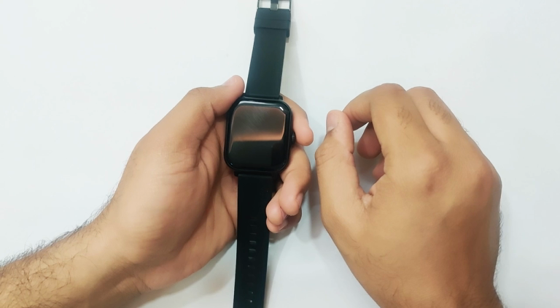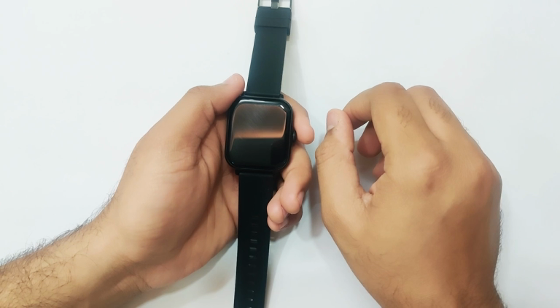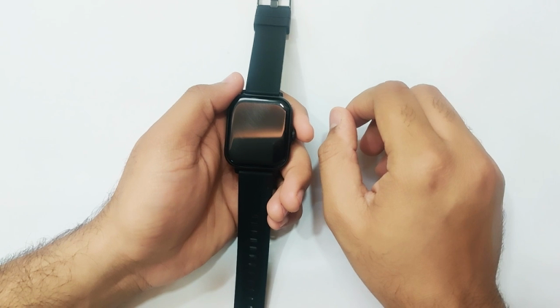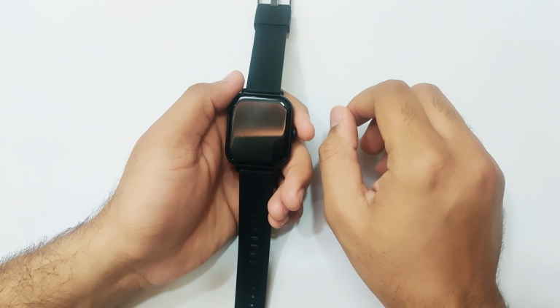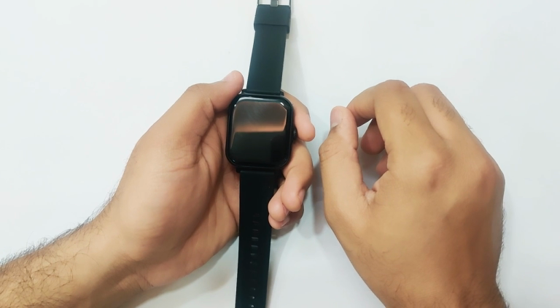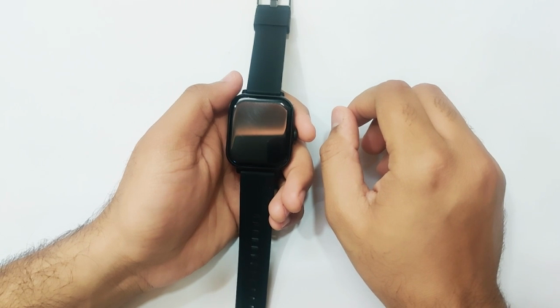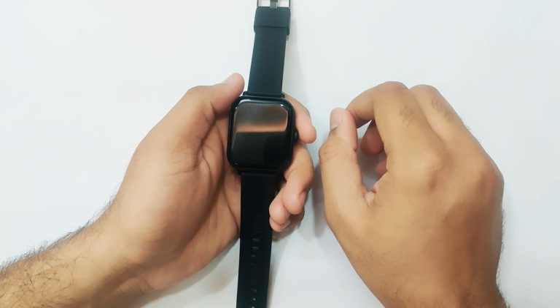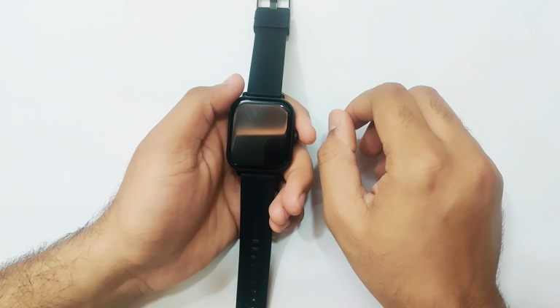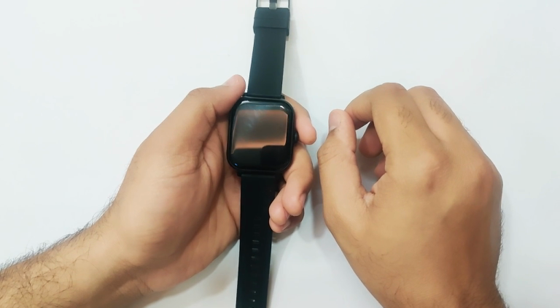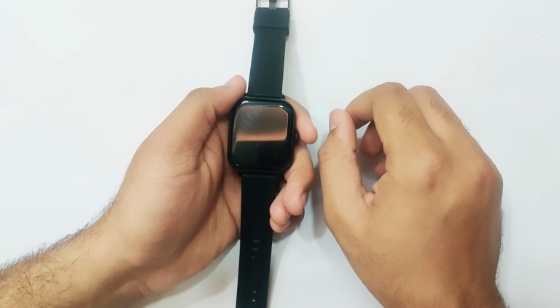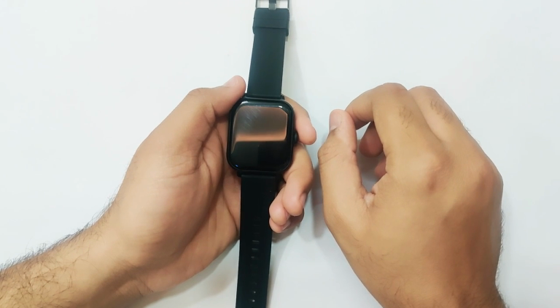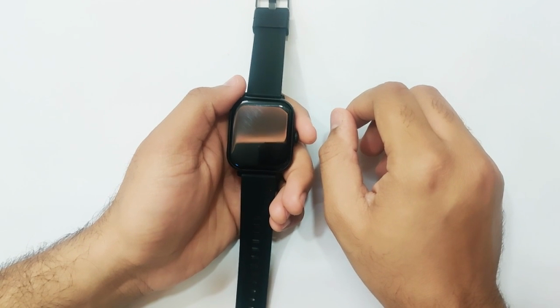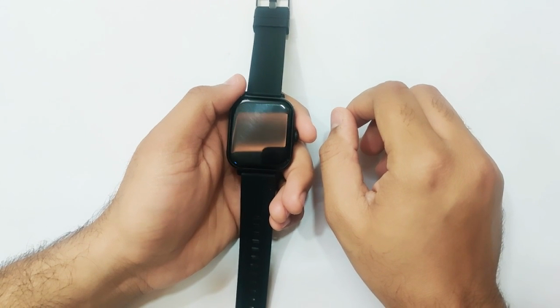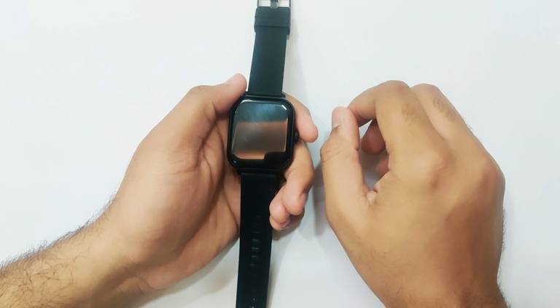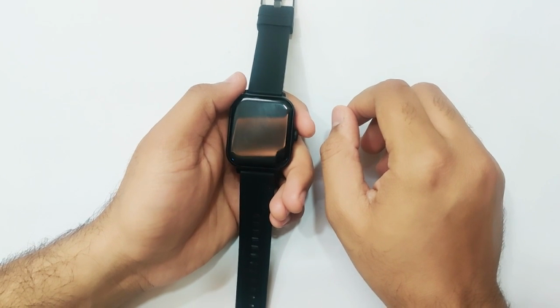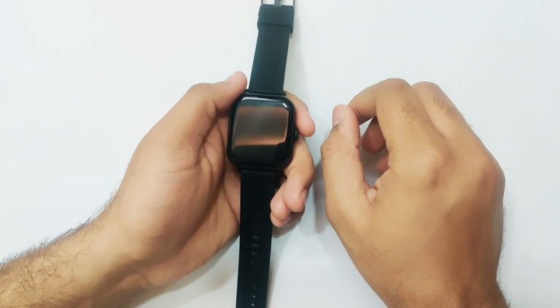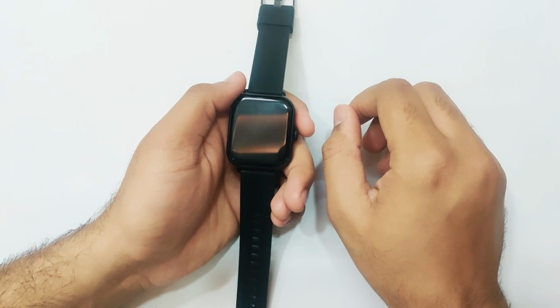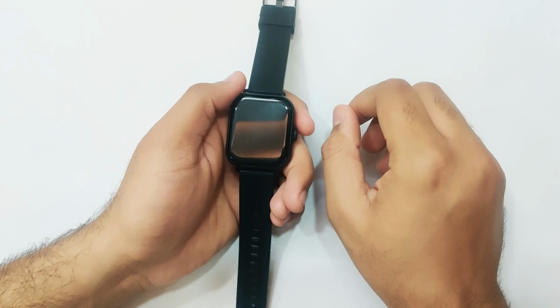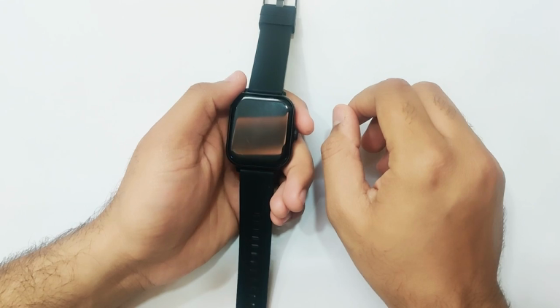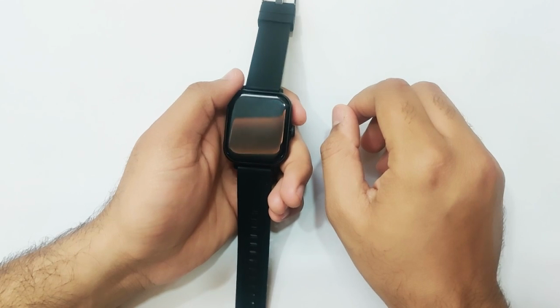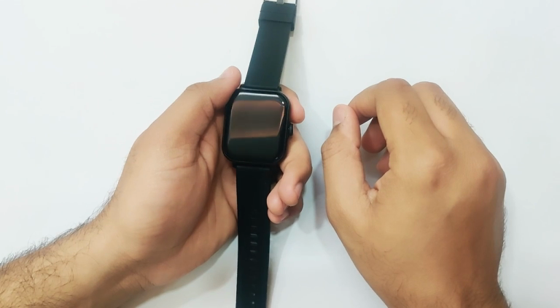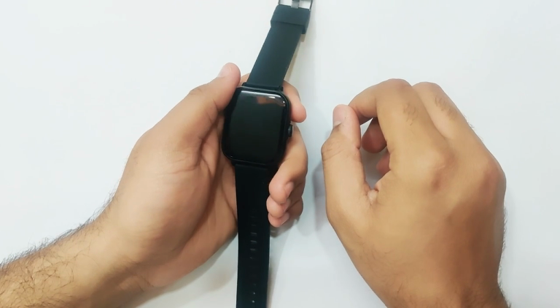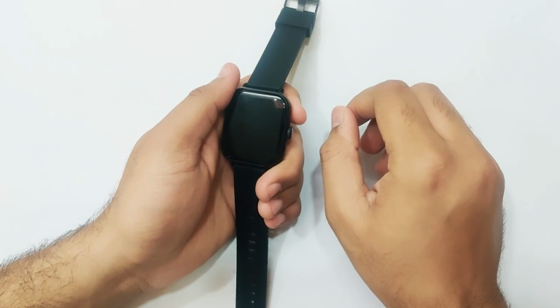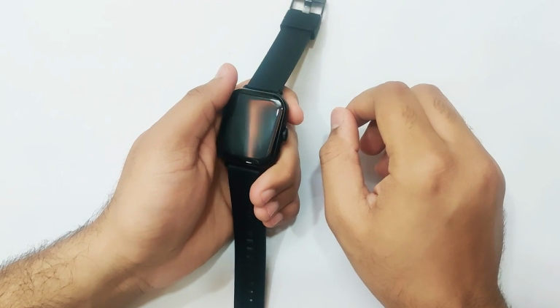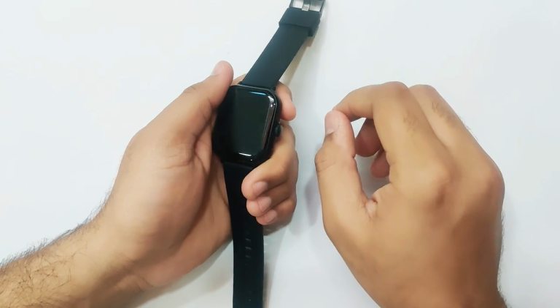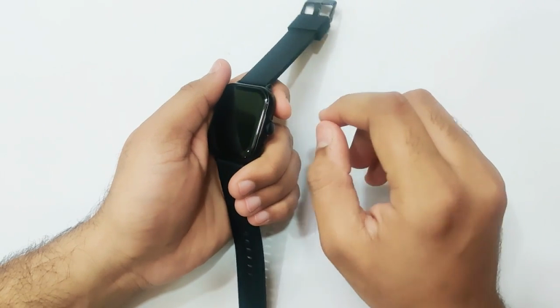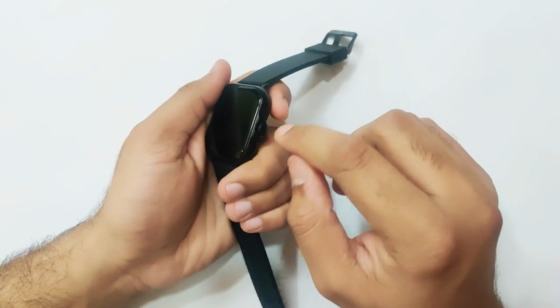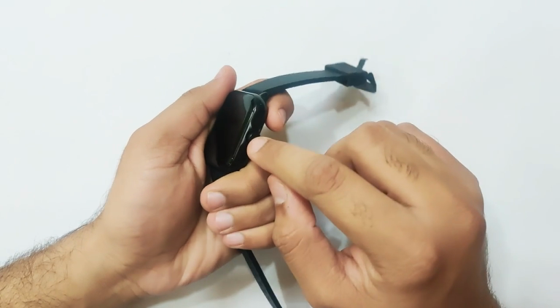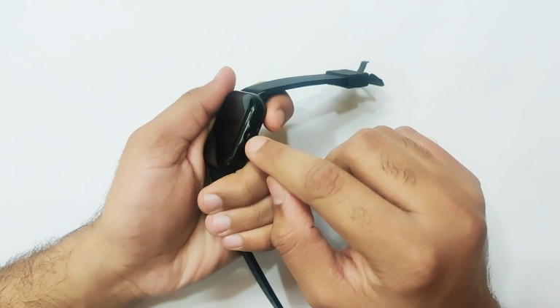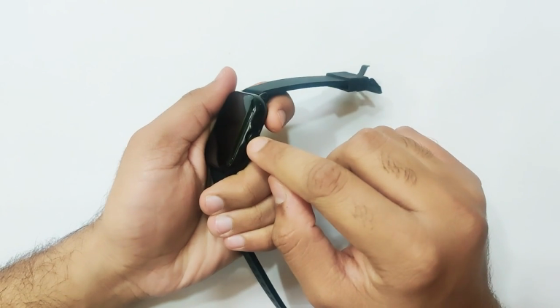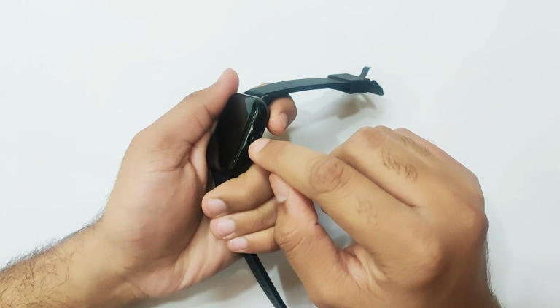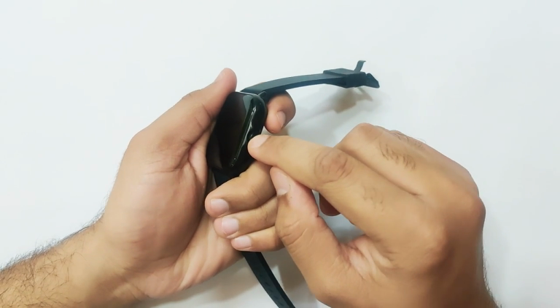In order to turn on your P-tron smartwatch, you just need to long press the side button or the crown like this.